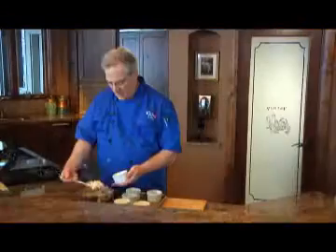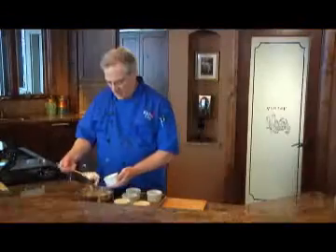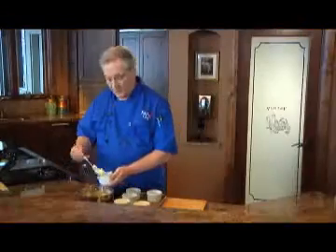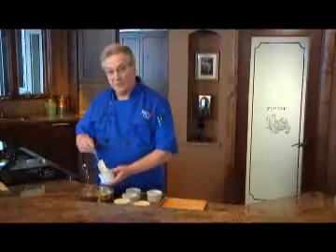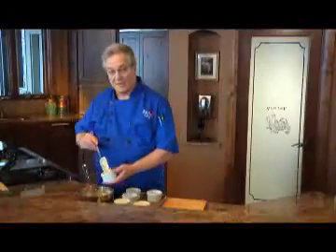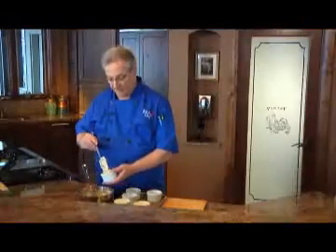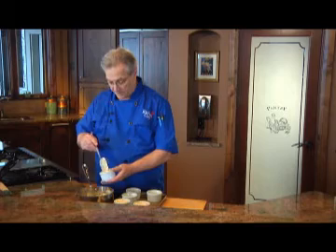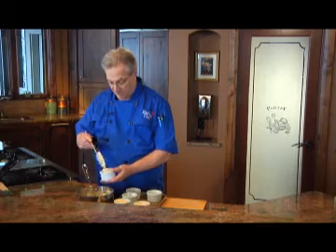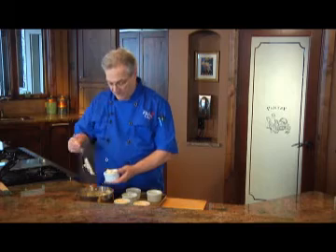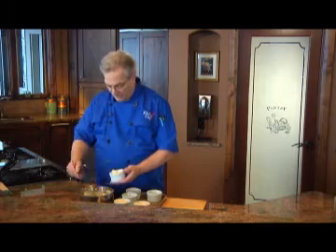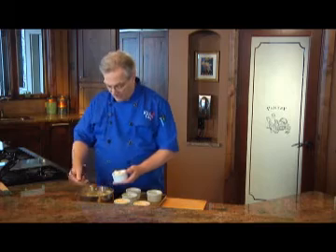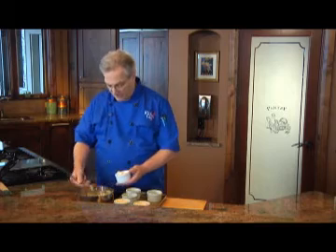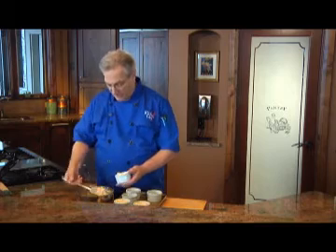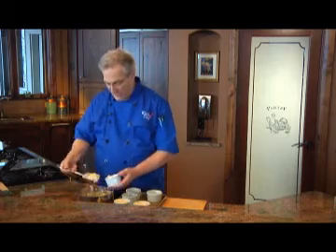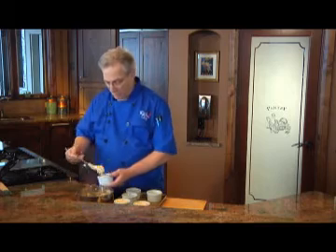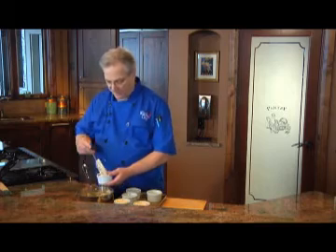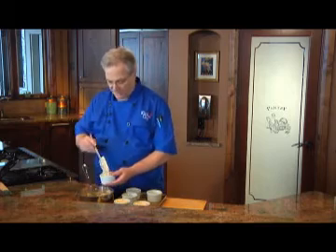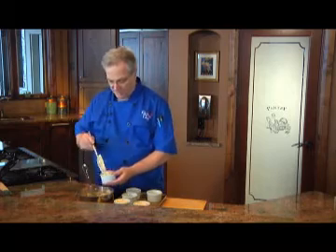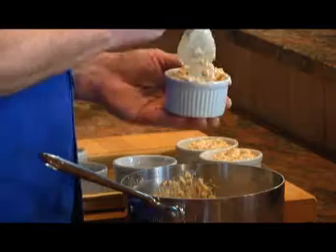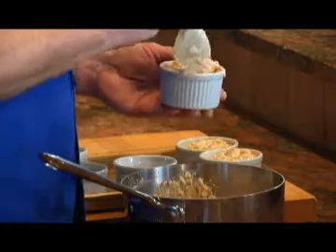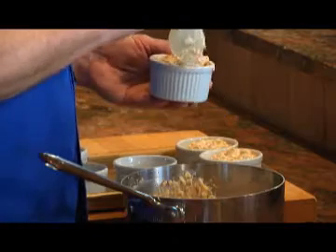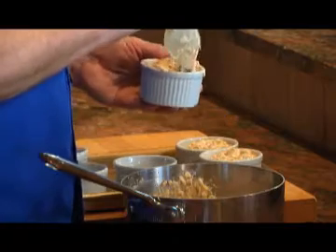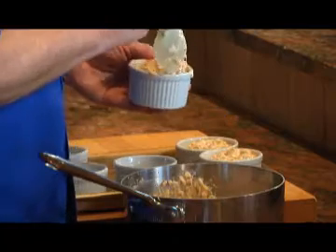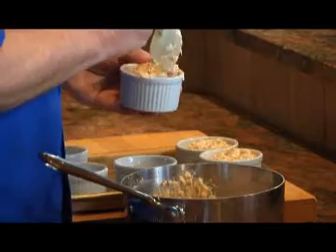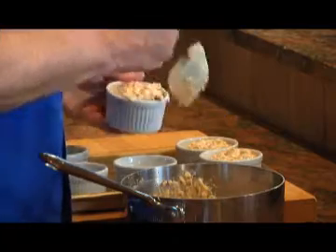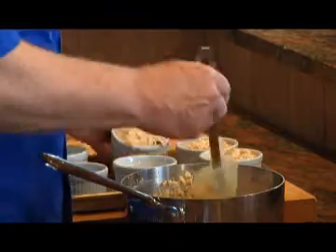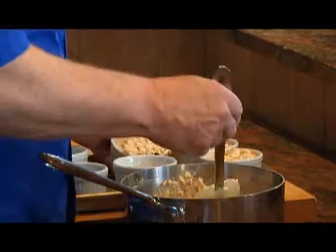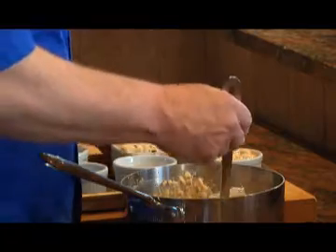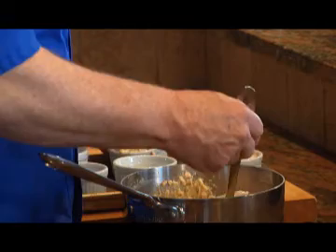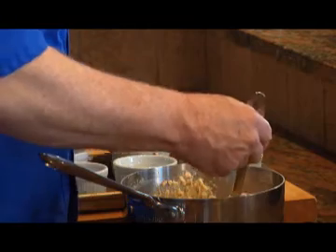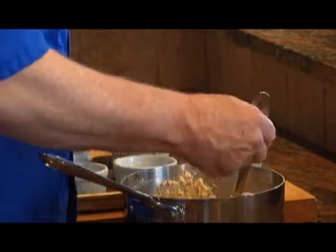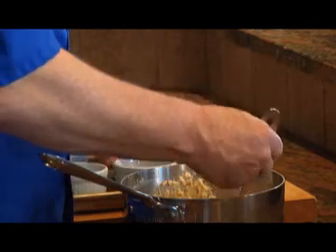I'm going to divide the mixture evenly among about six ramekins, place them on a baking sheet, and just set them aside for a moment.